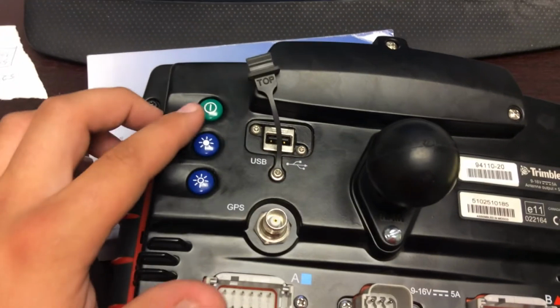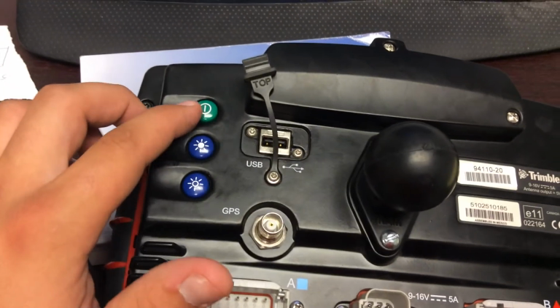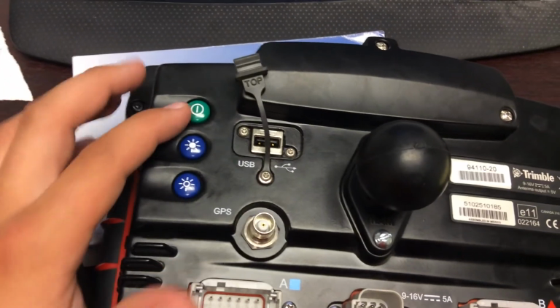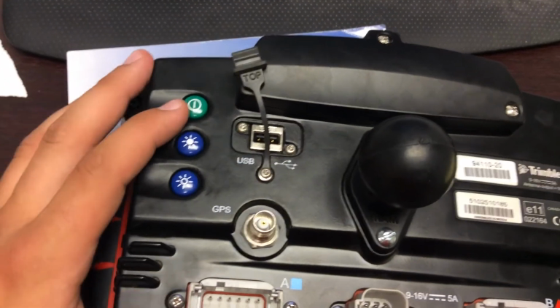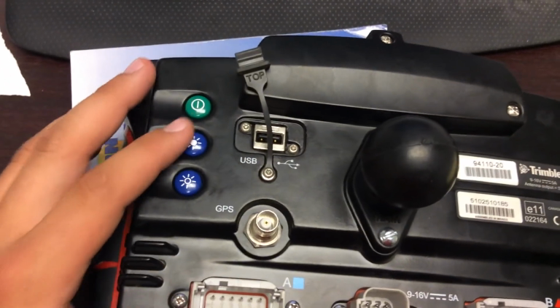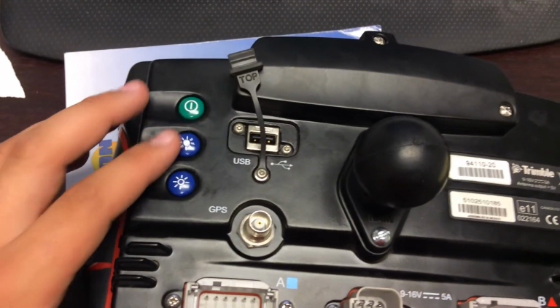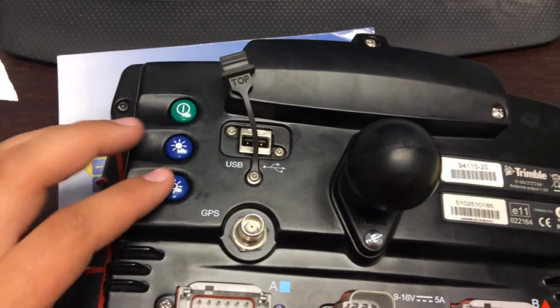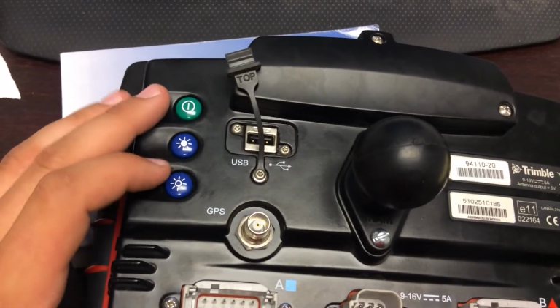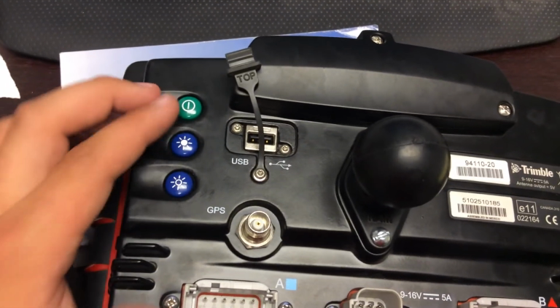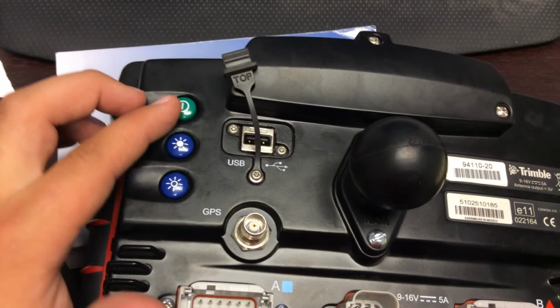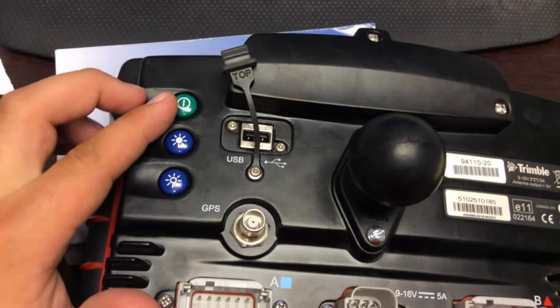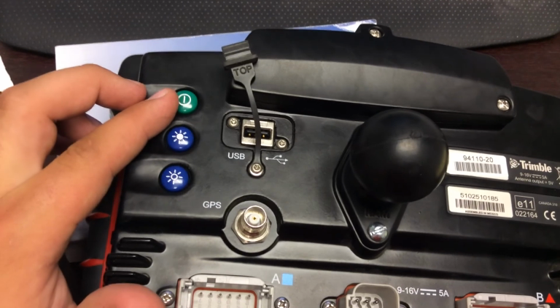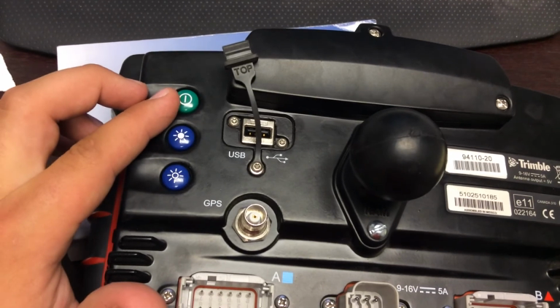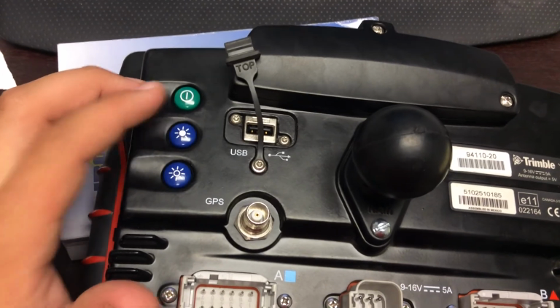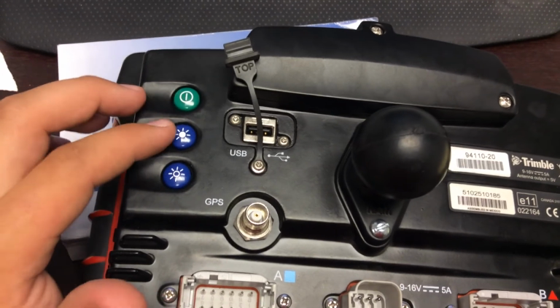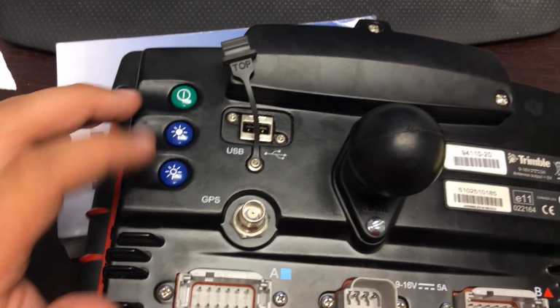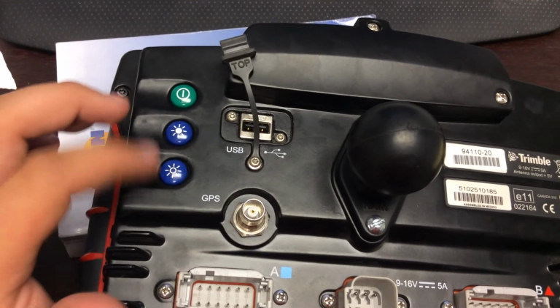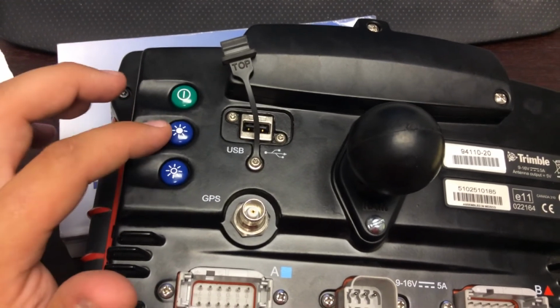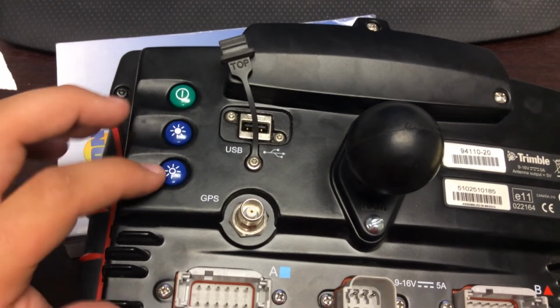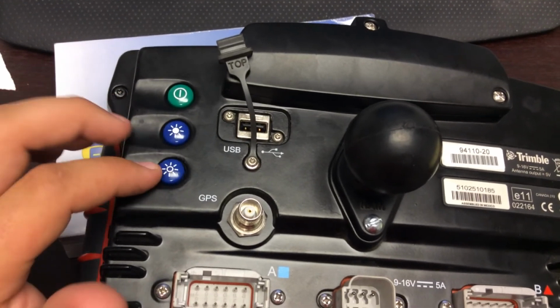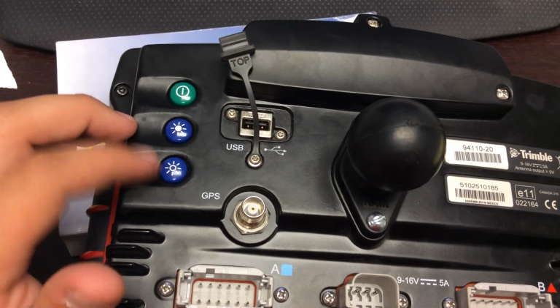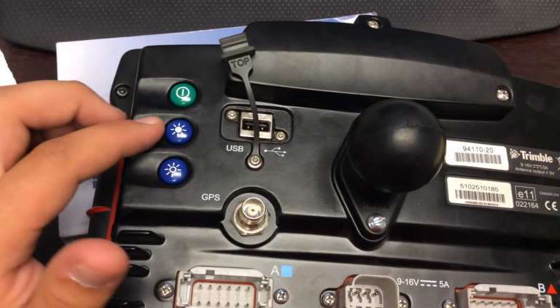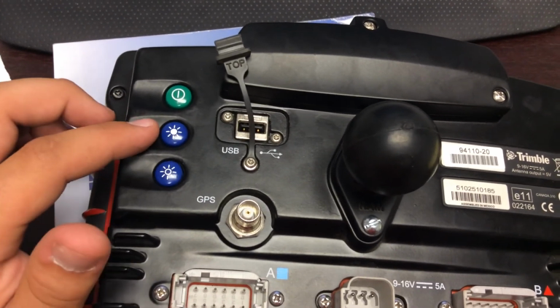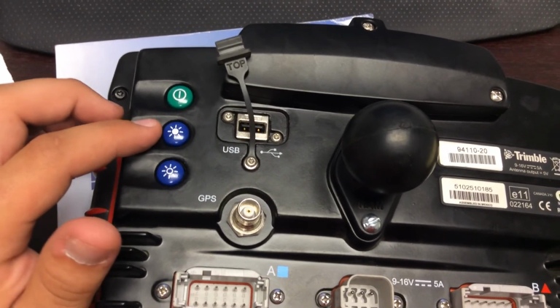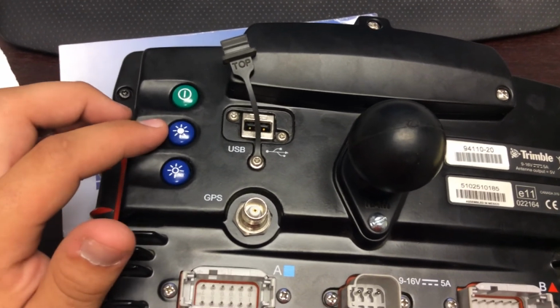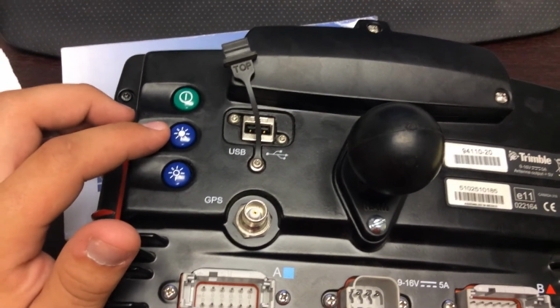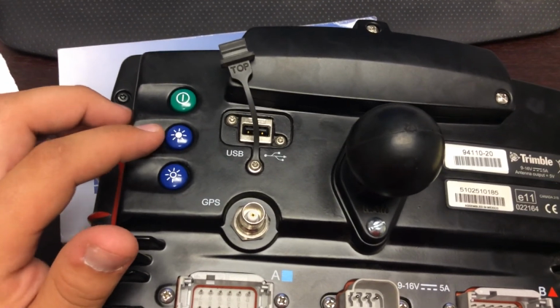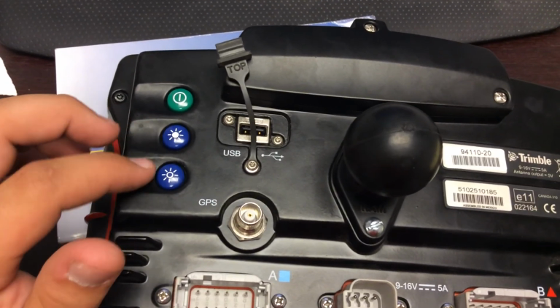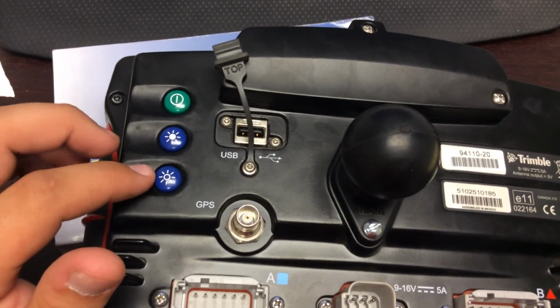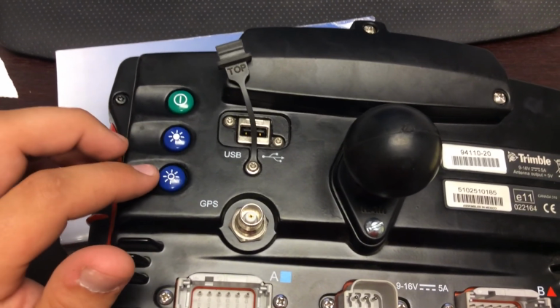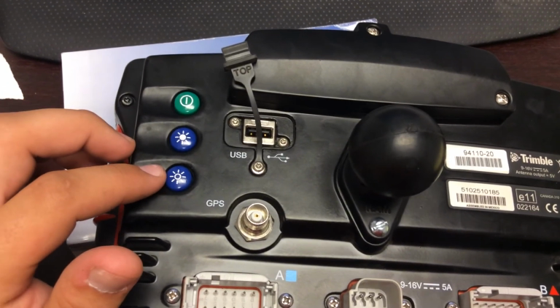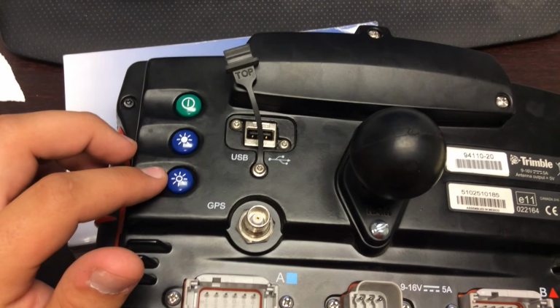These are your back three buttons: your power button and then your two dimmer switches — this will brighten your display and this will dim your display.